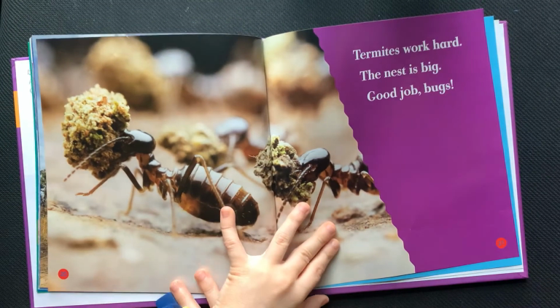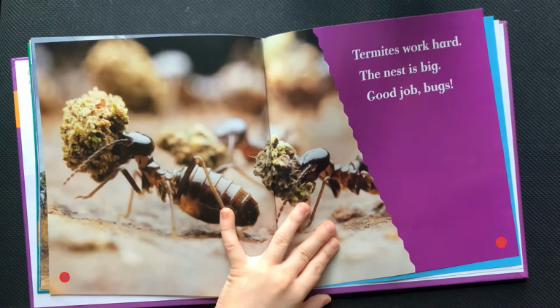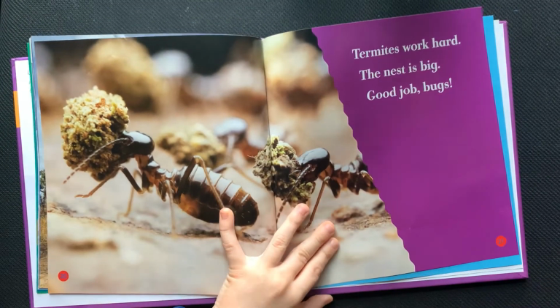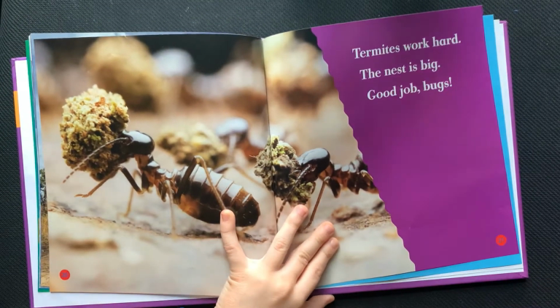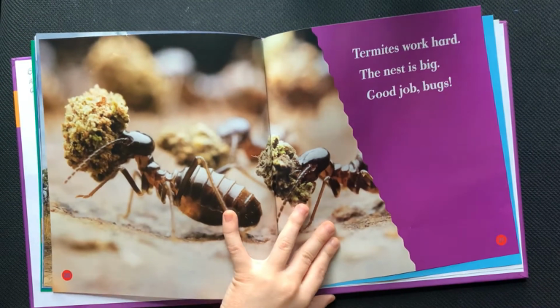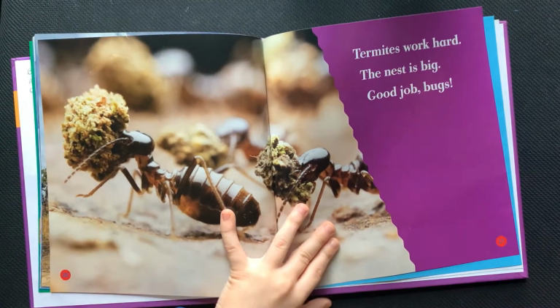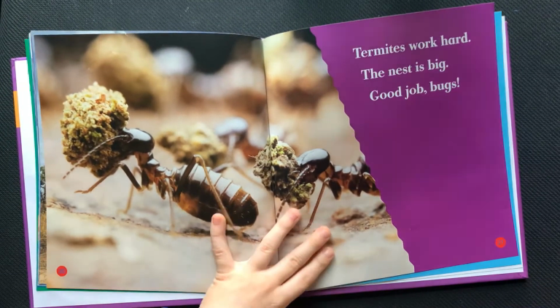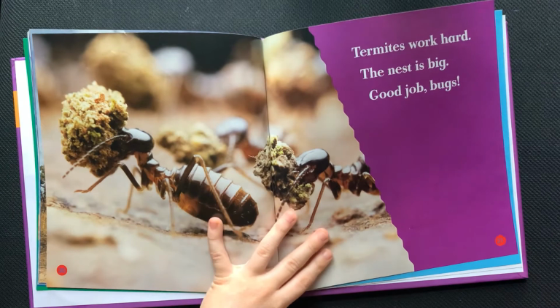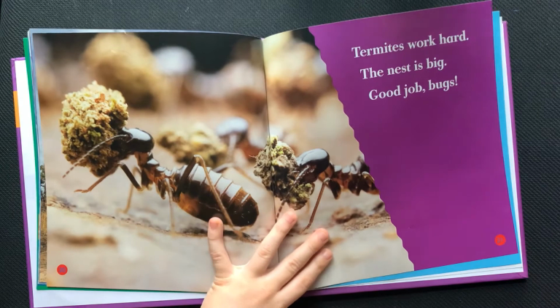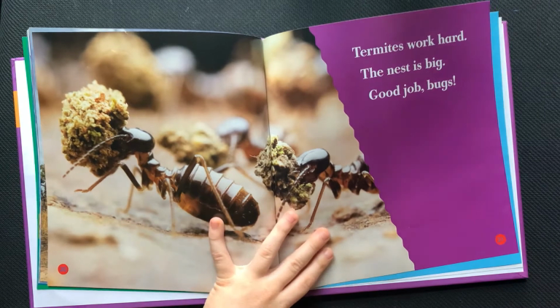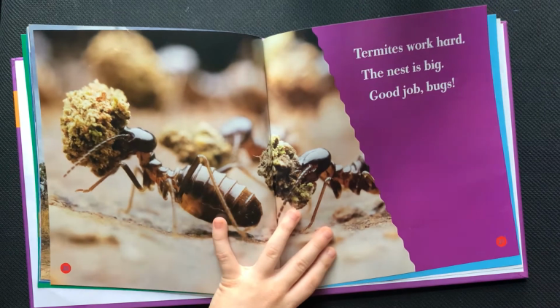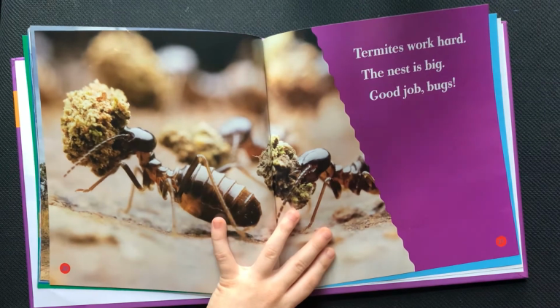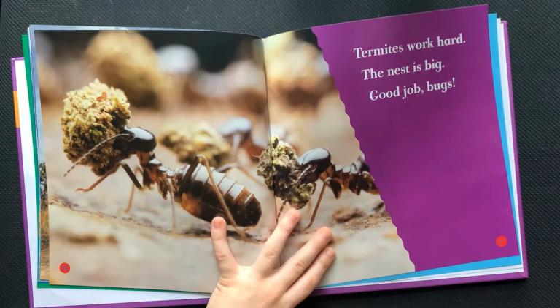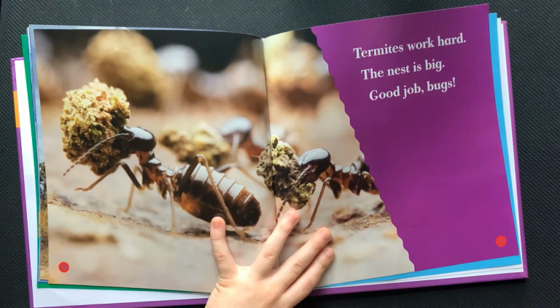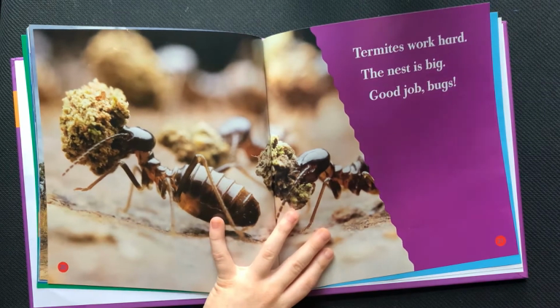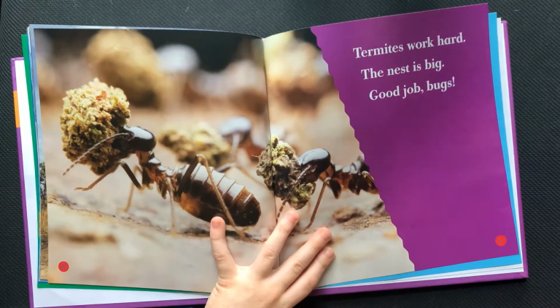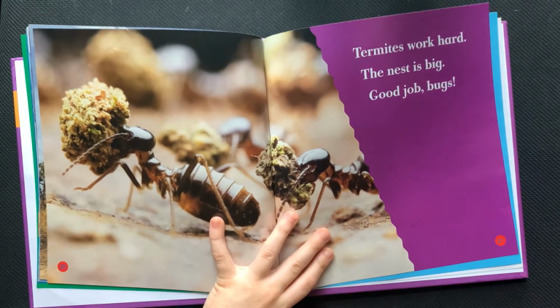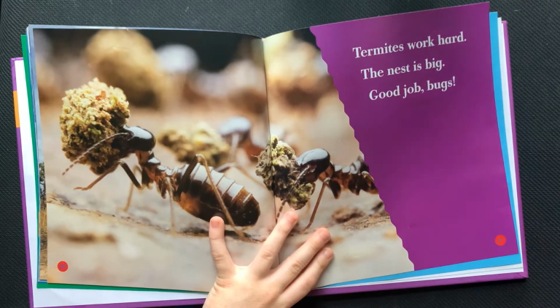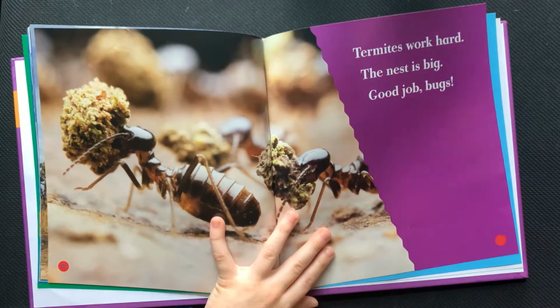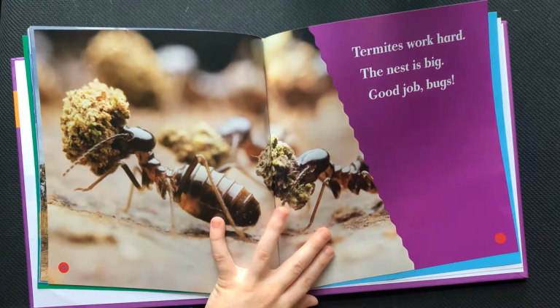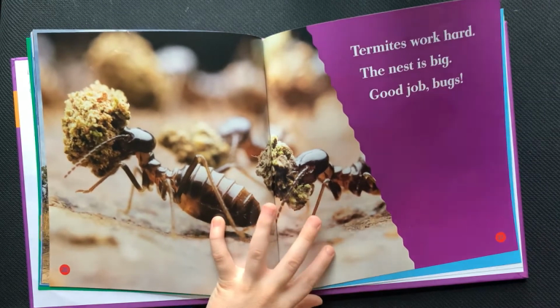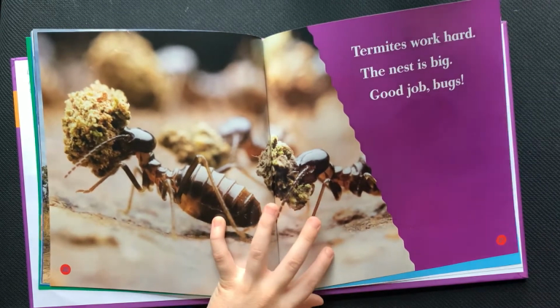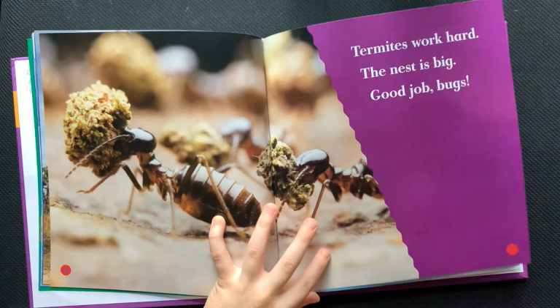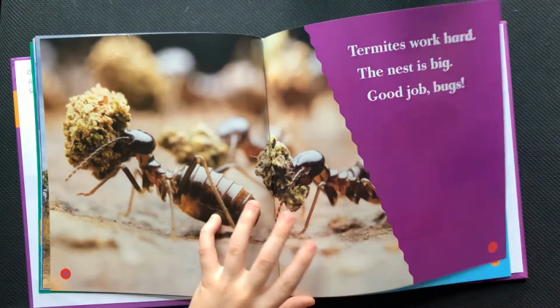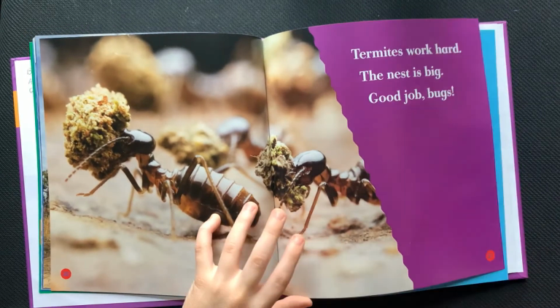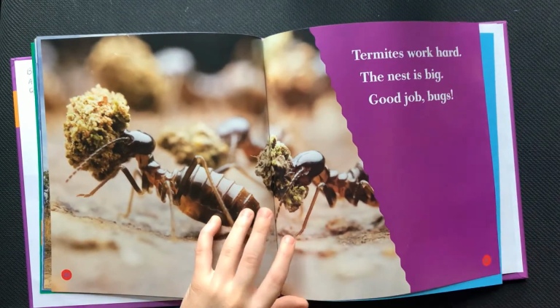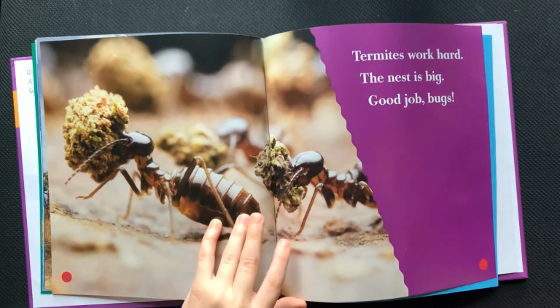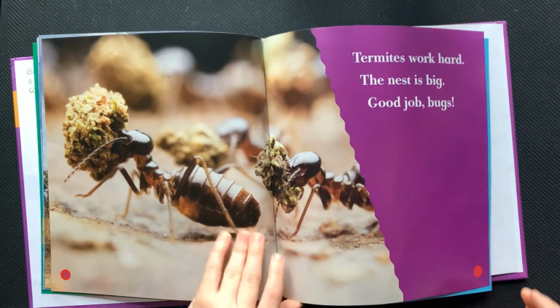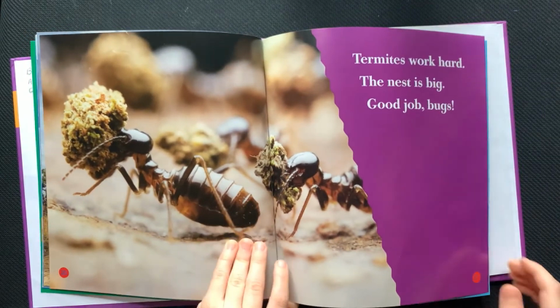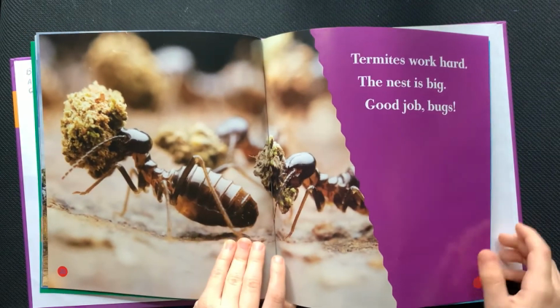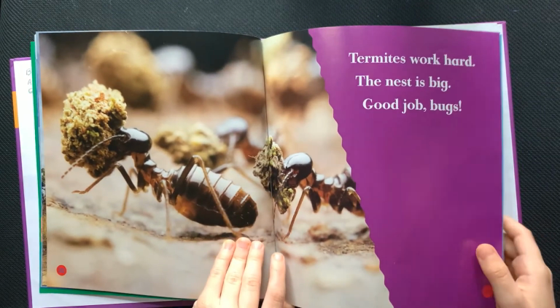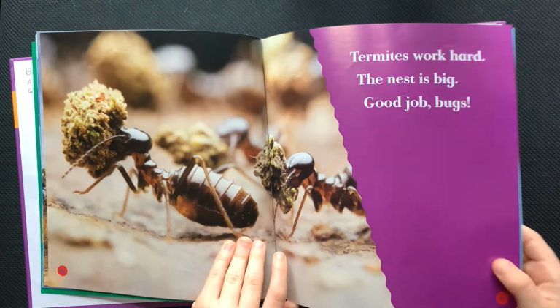Termites work hard. The nest is big. Good job, bugs.